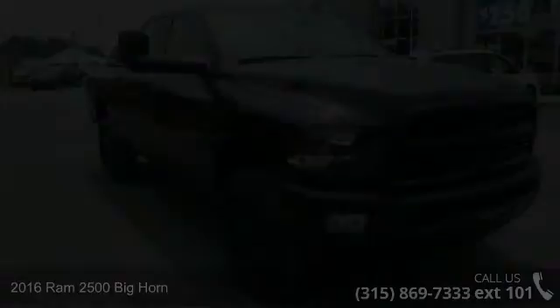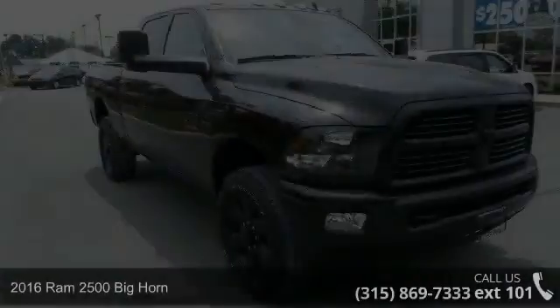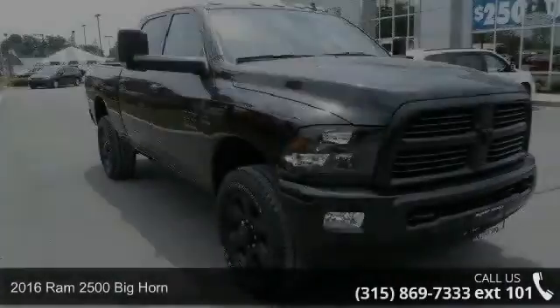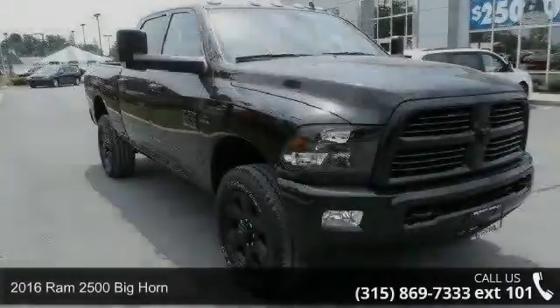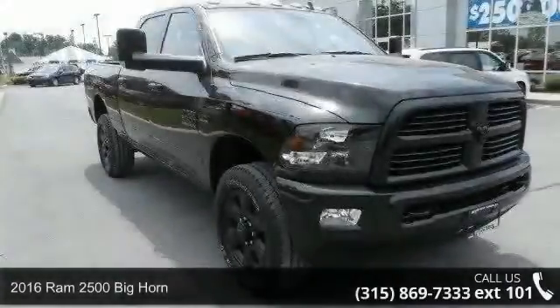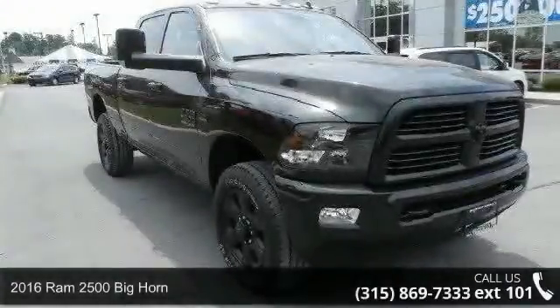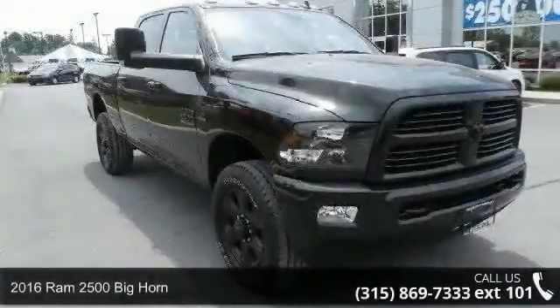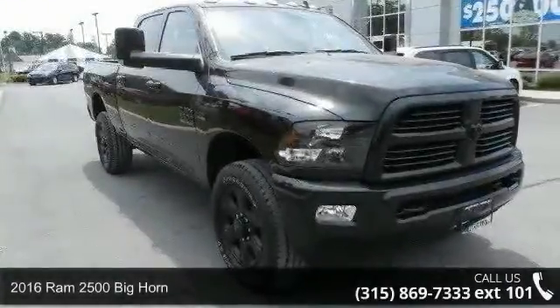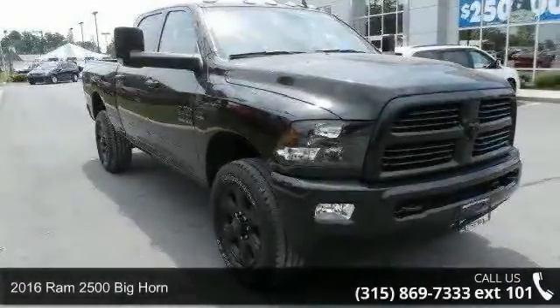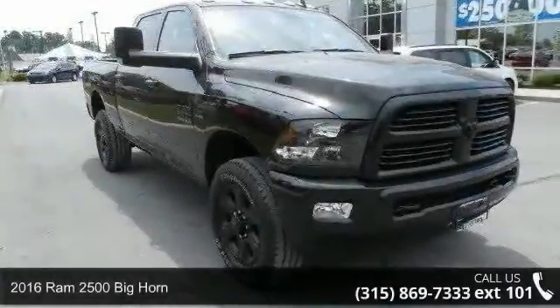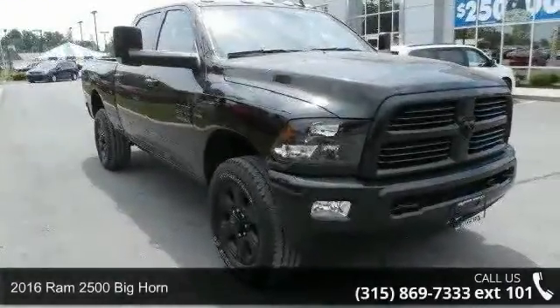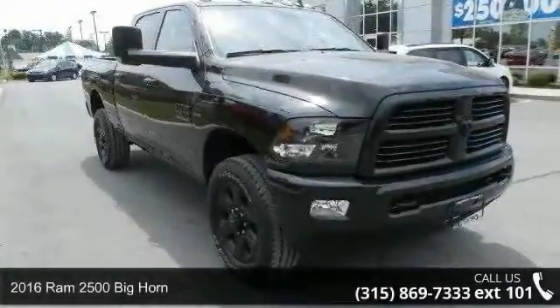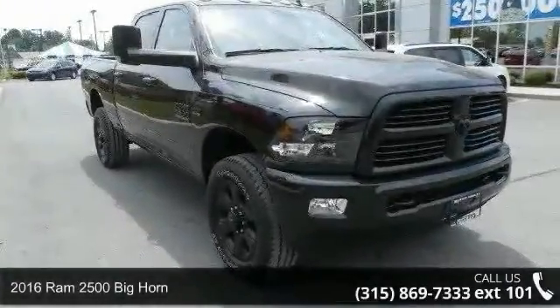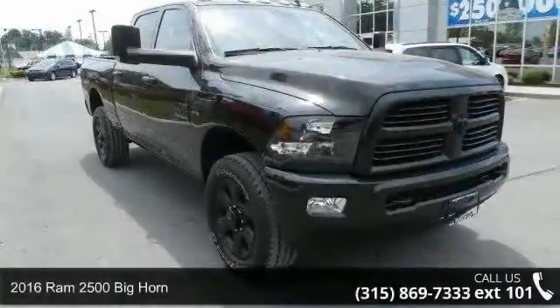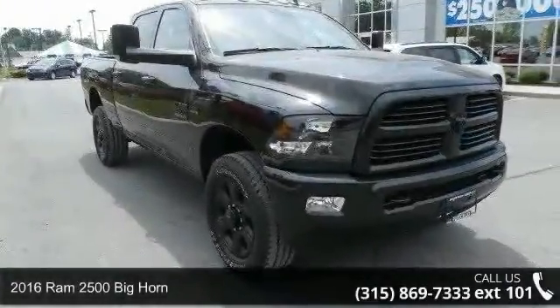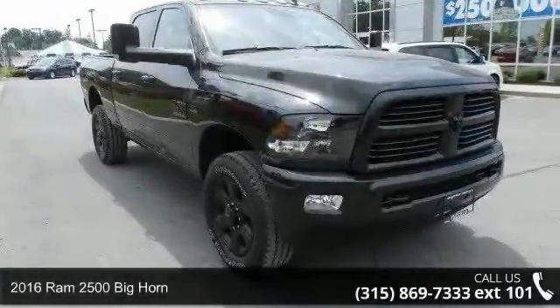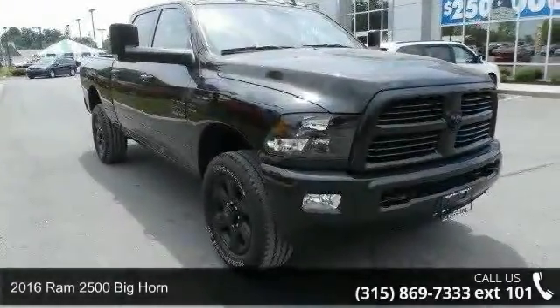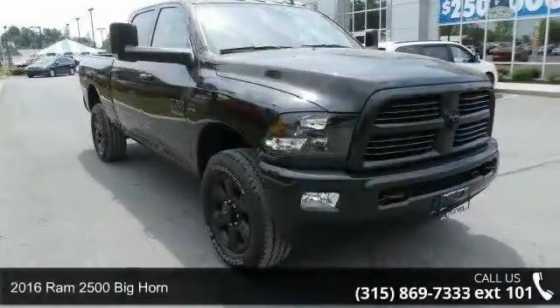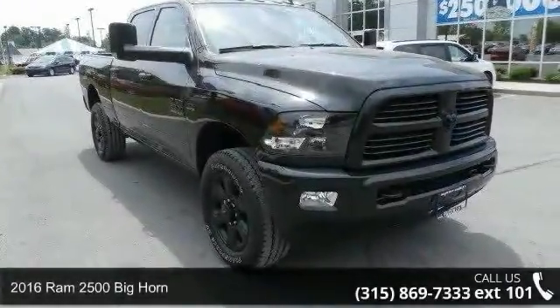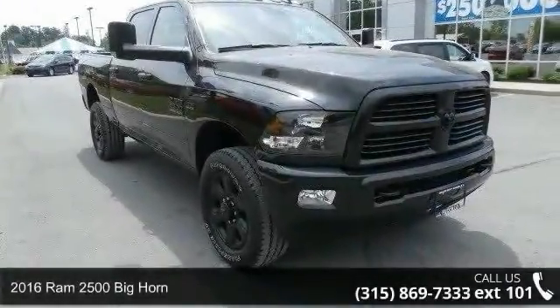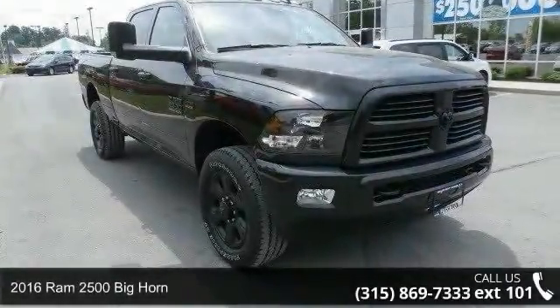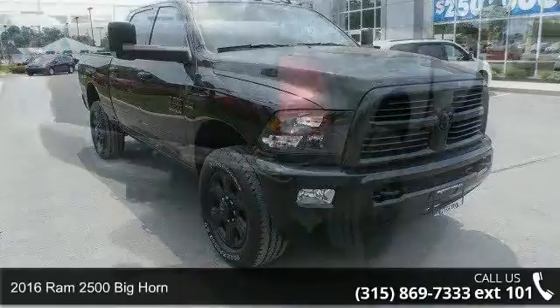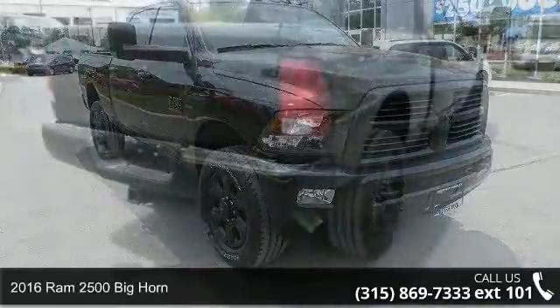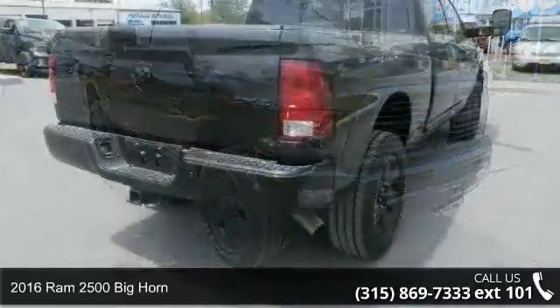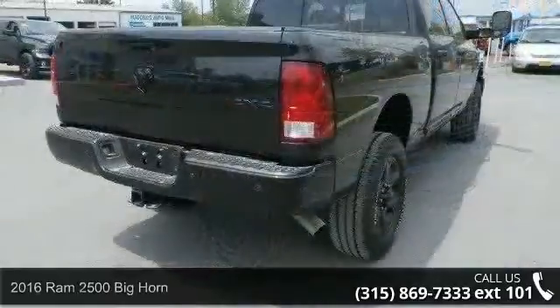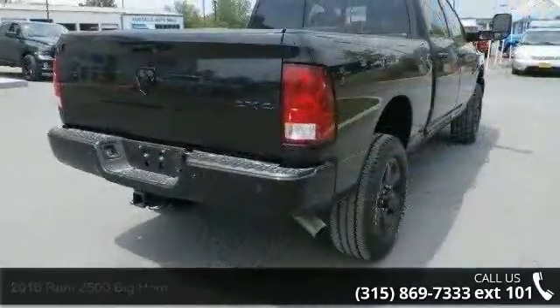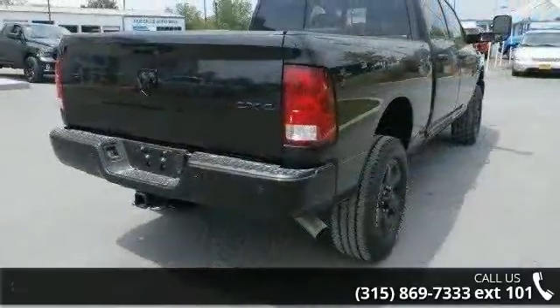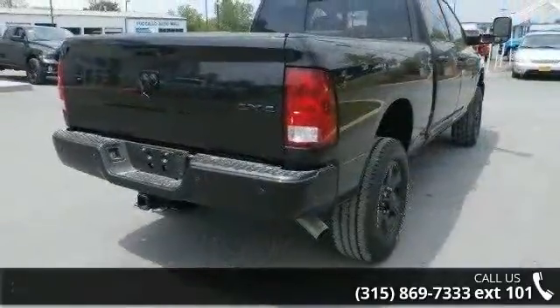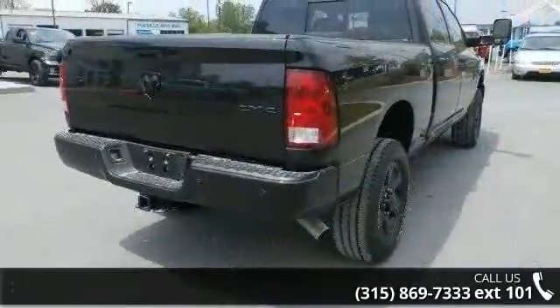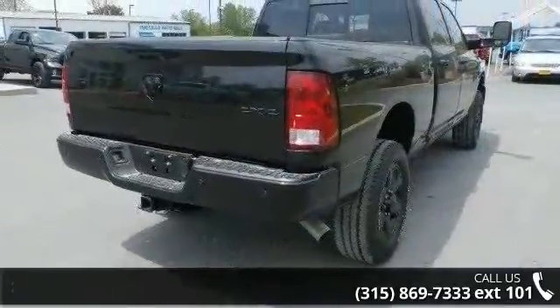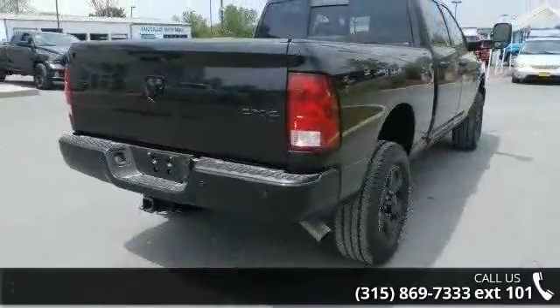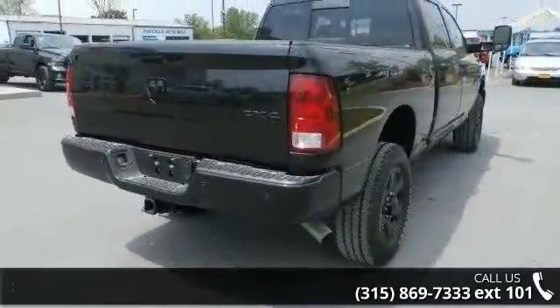Arrive in style with this 2016 Ram 2500. If you are looking for a first-rate auto, this one could be yours today.